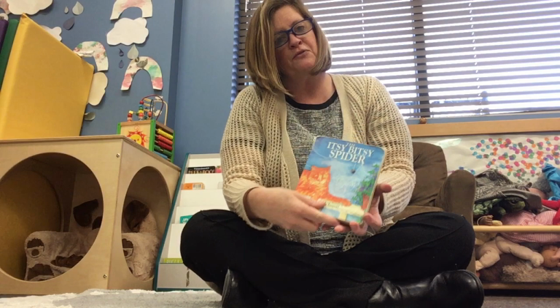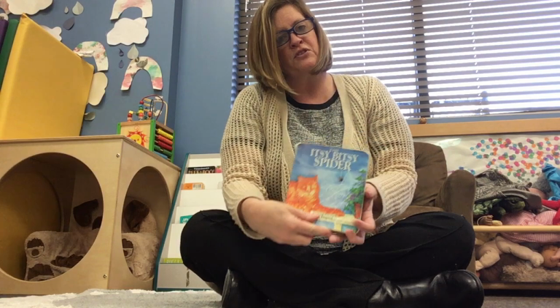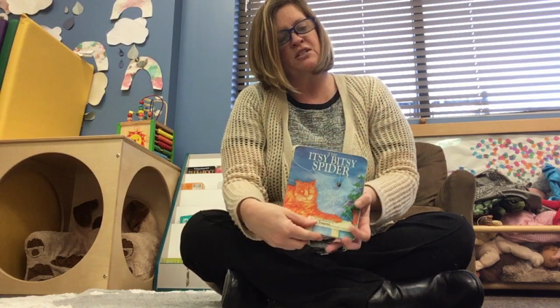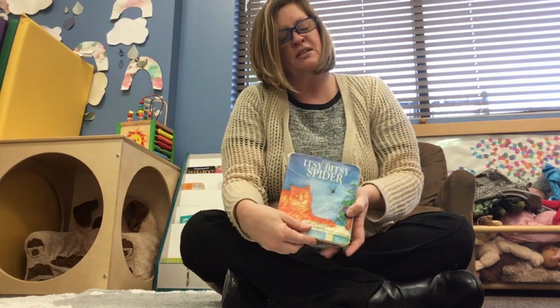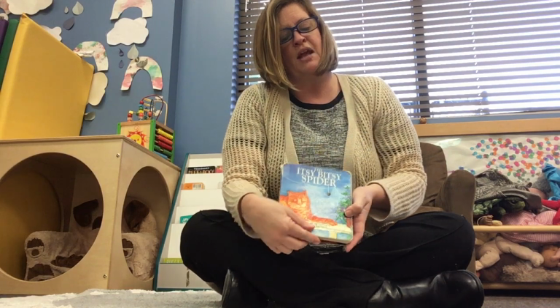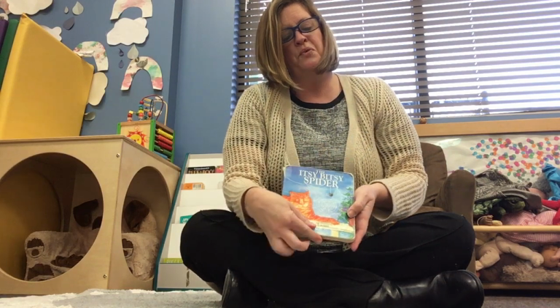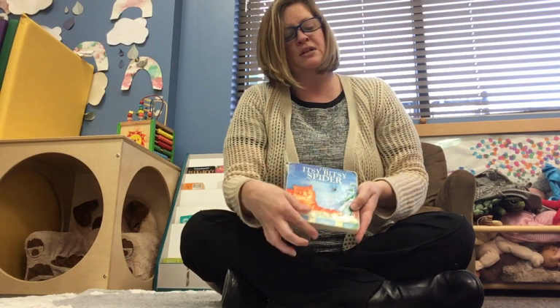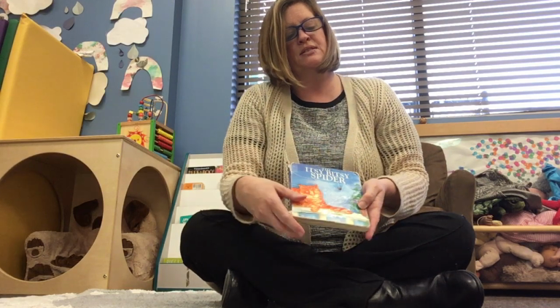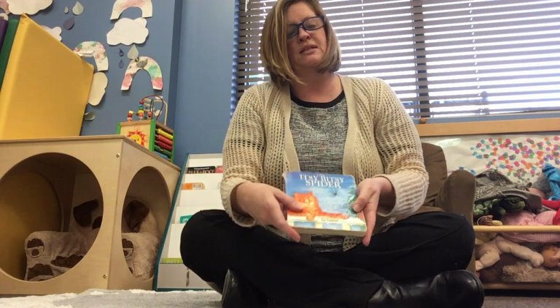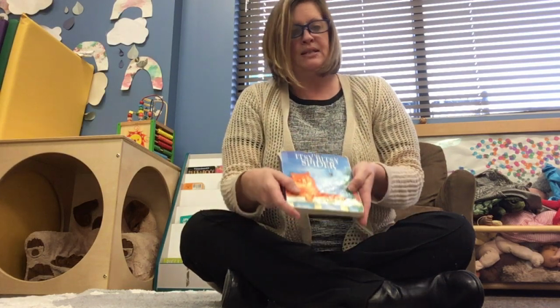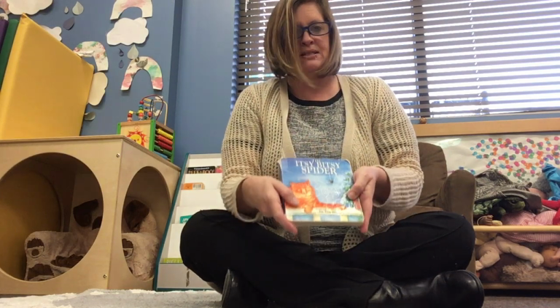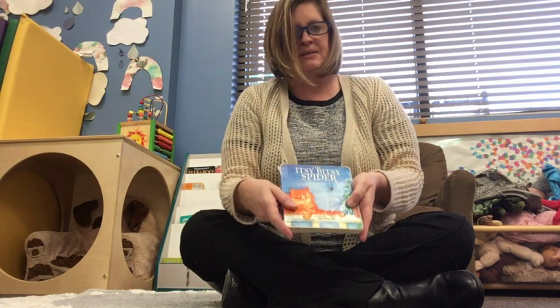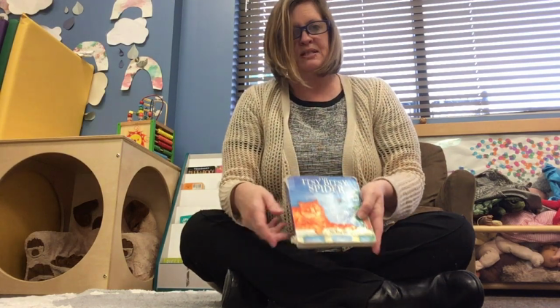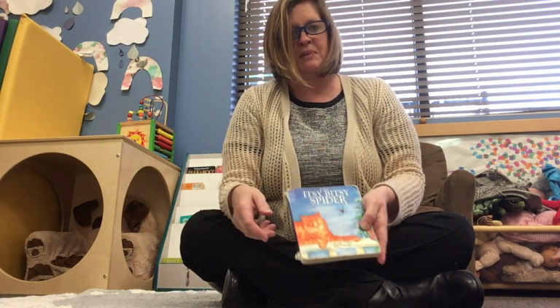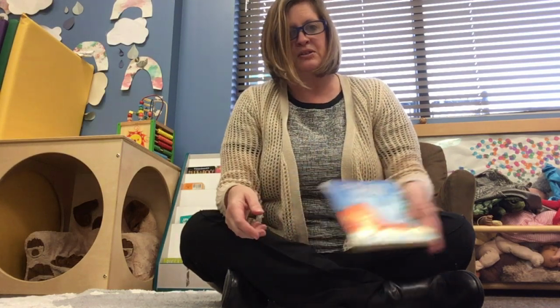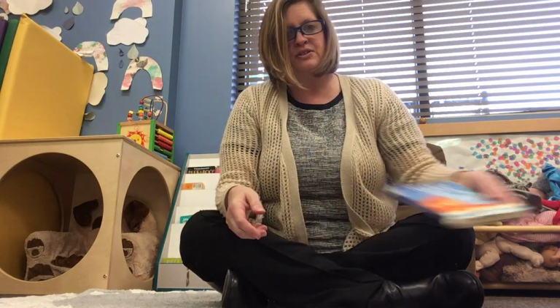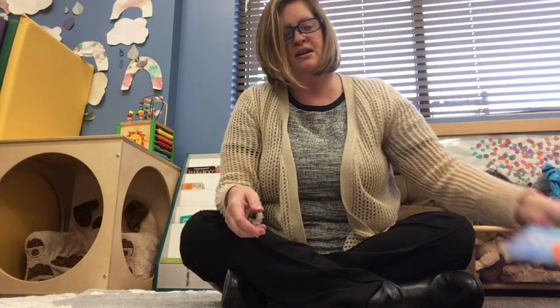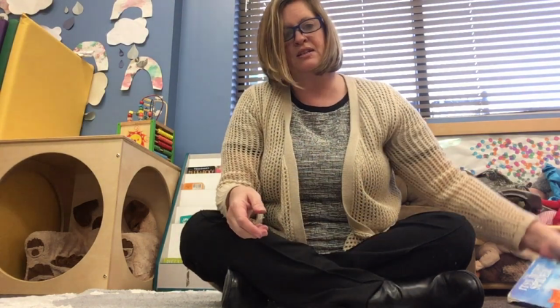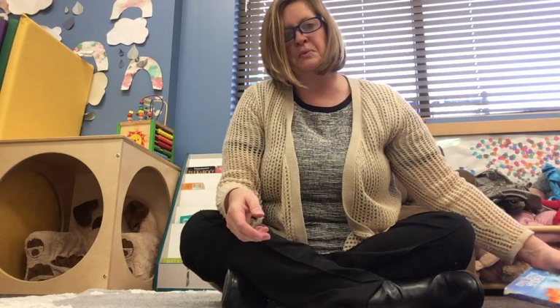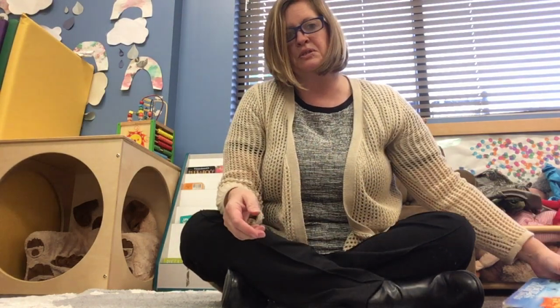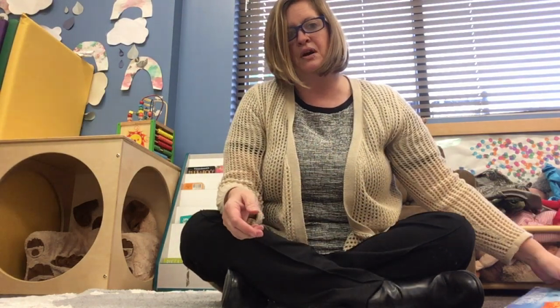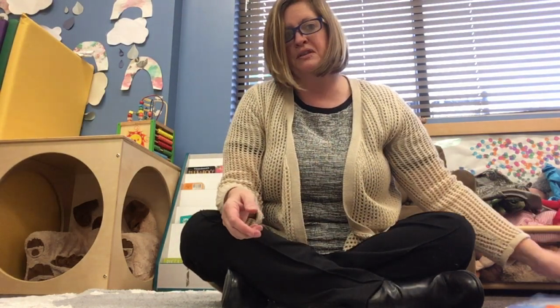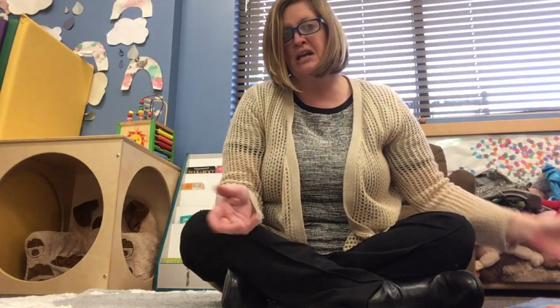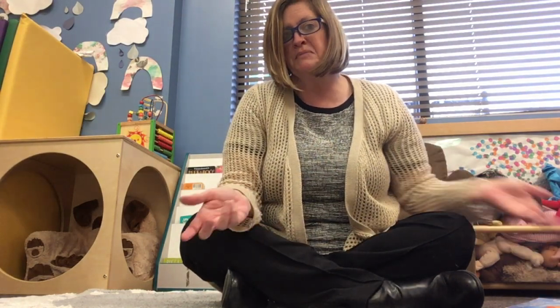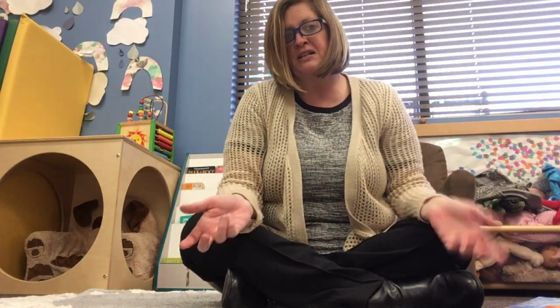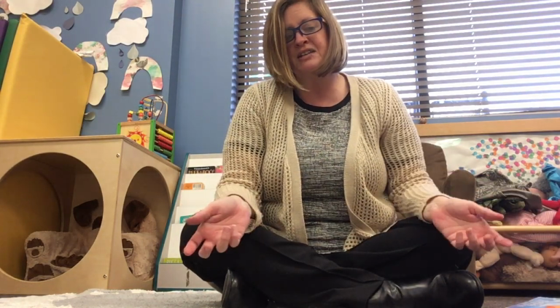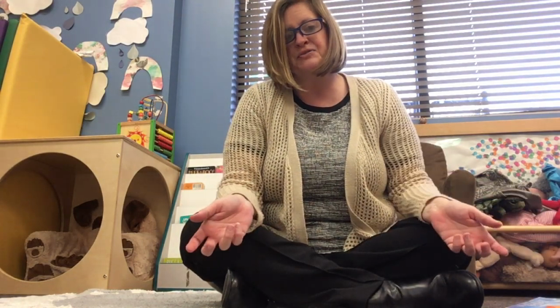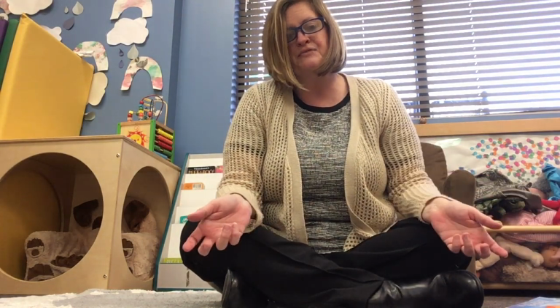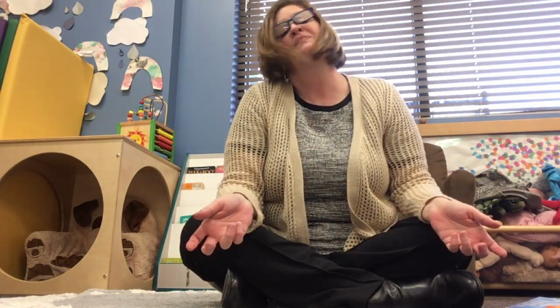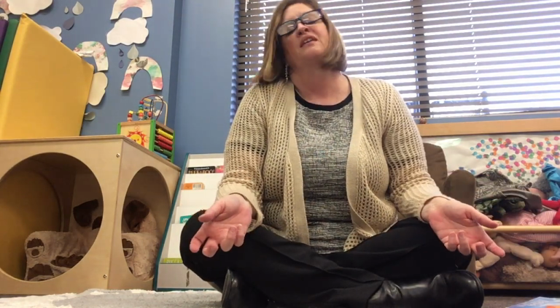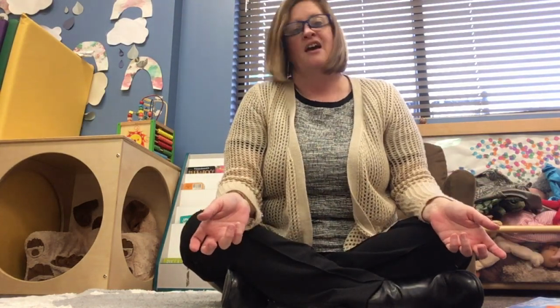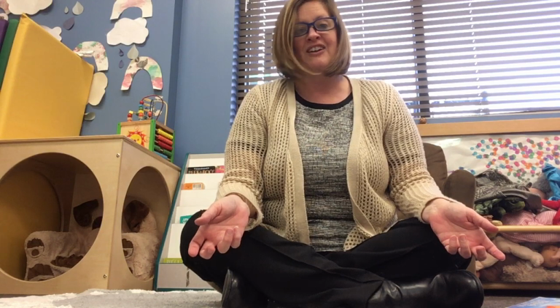Okay, that was the book version. Now we're gonna sing the Itsy-Bitsy Spider song that we do all the time in the classroom. Are you ready?